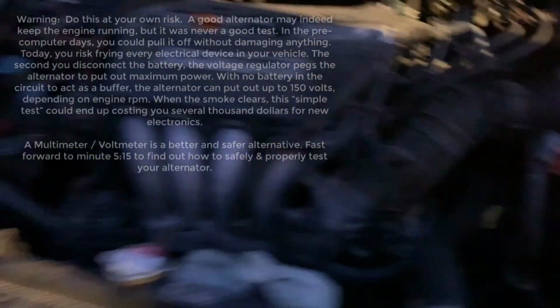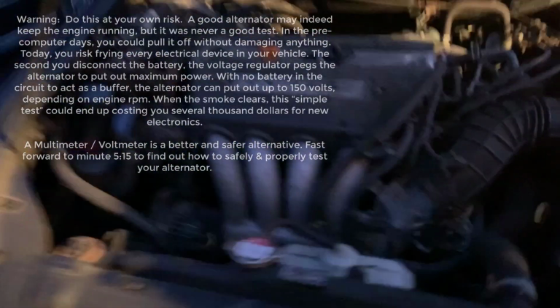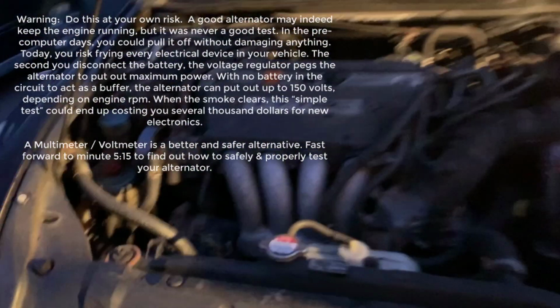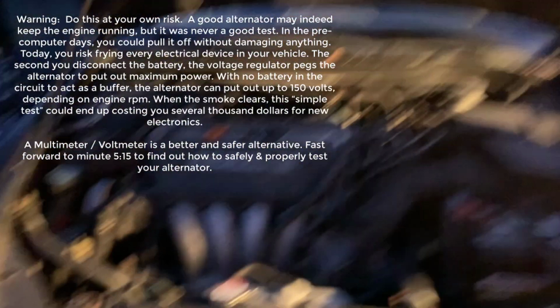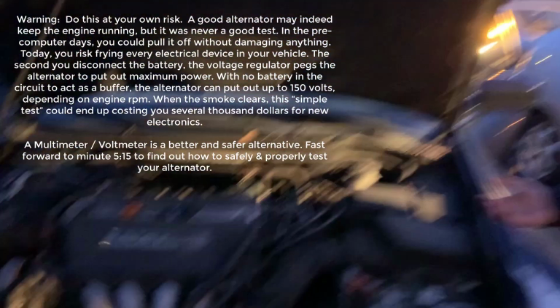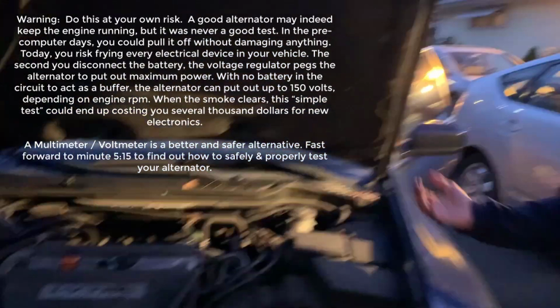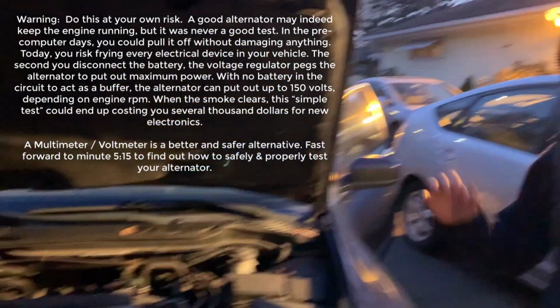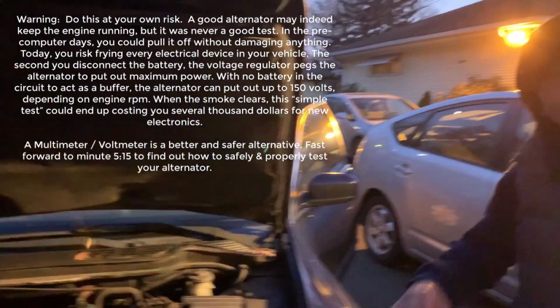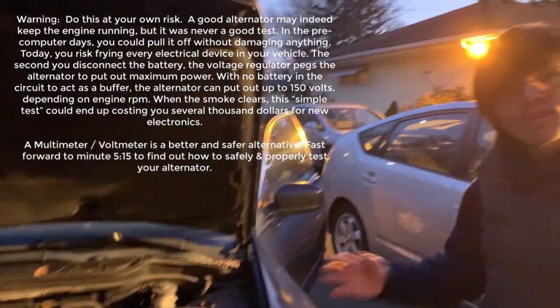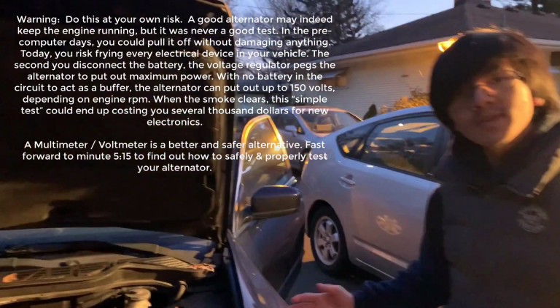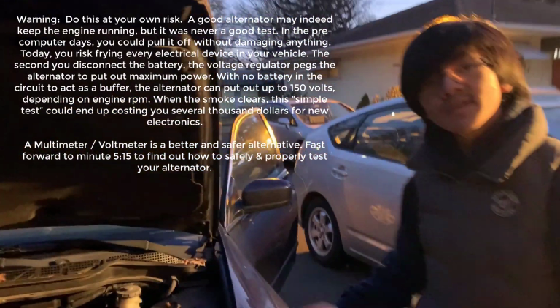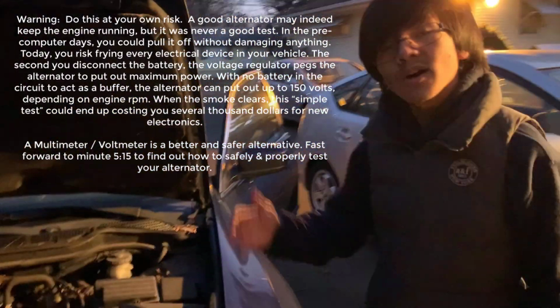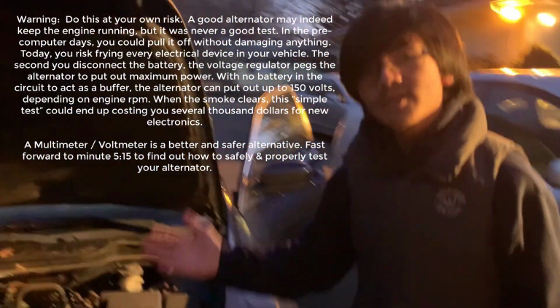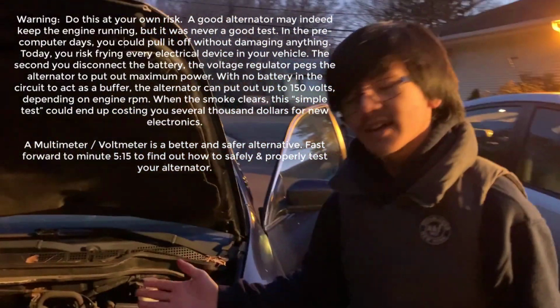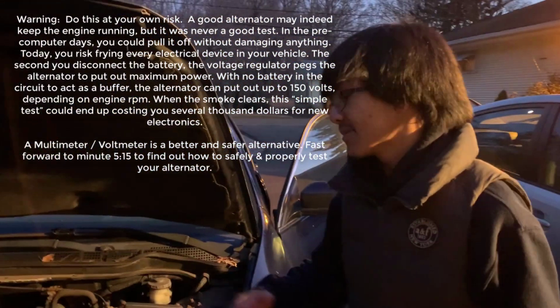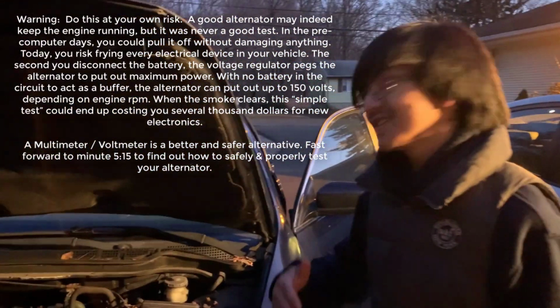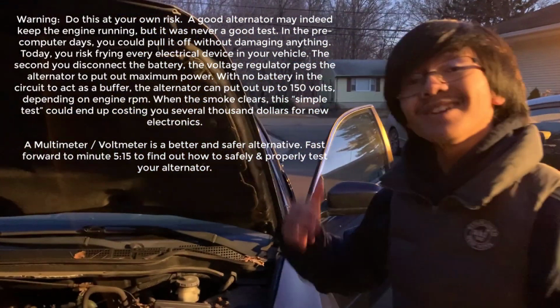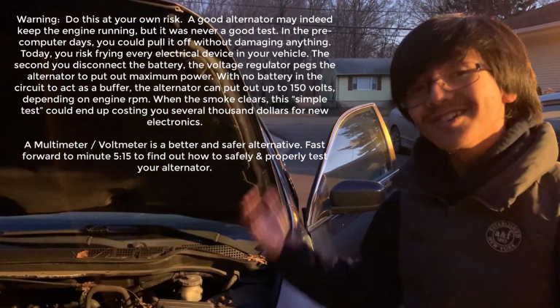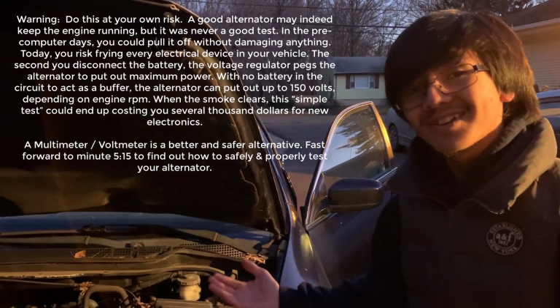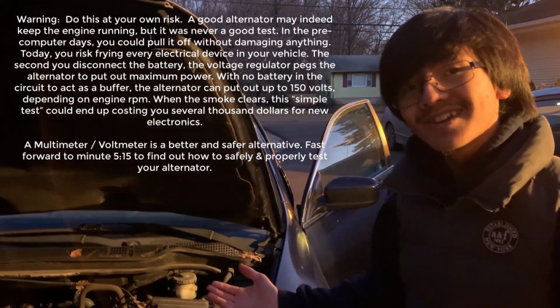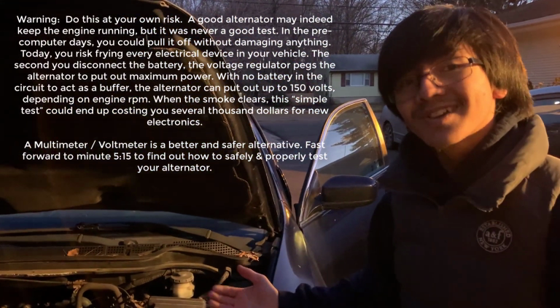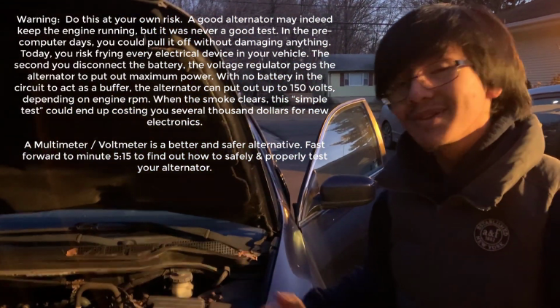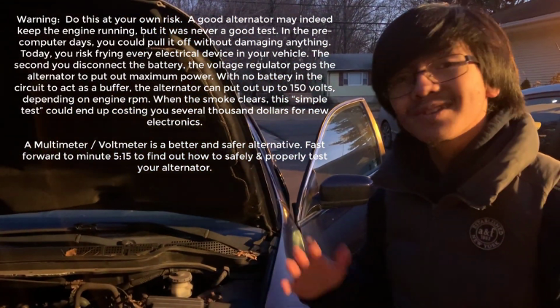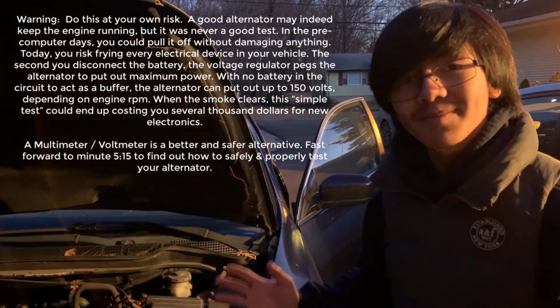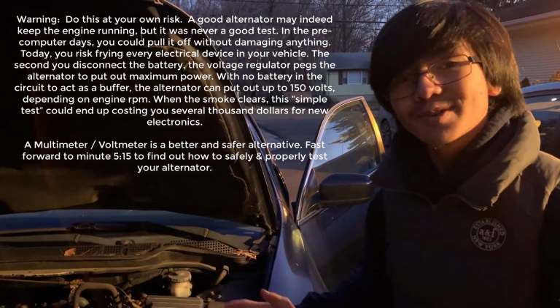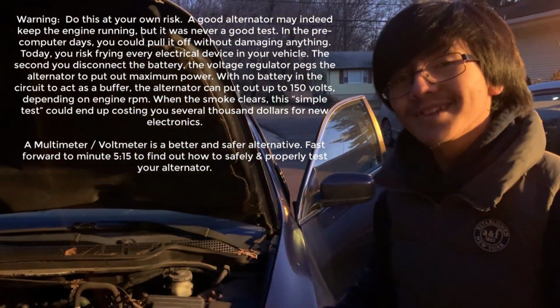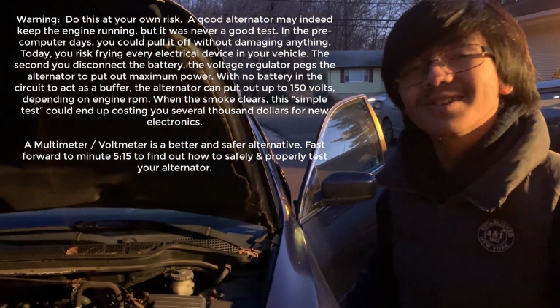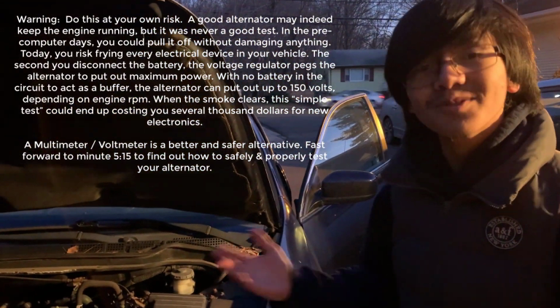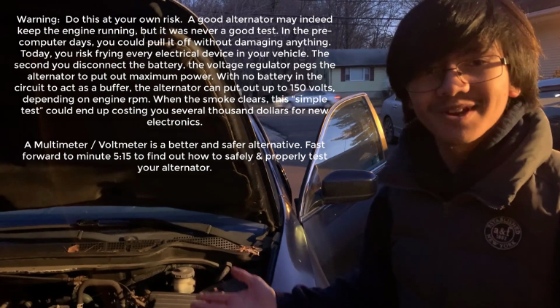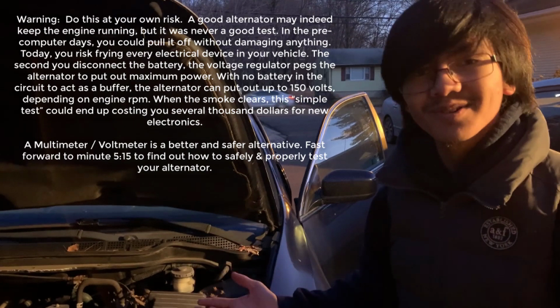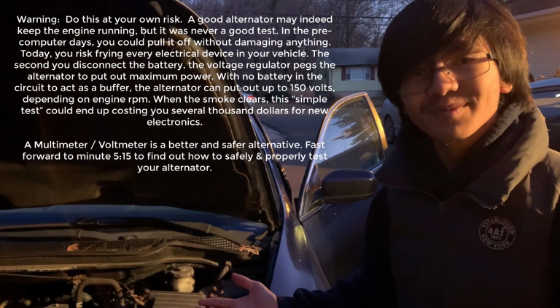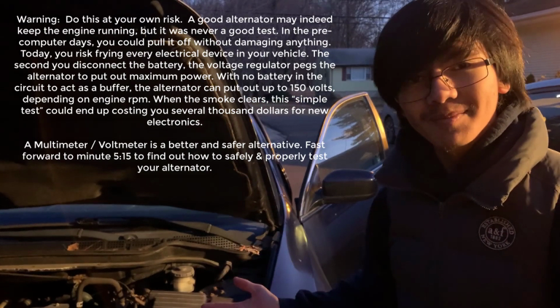As you can see, now that we've taken off the terminal, the engine has completely stopped, which means that the alternator is the problem.